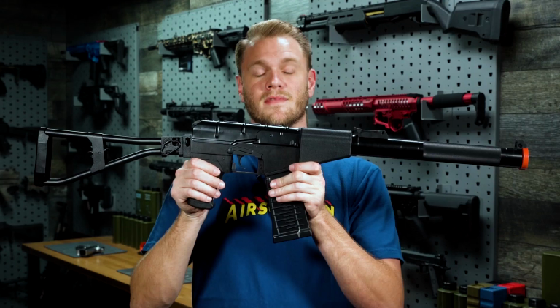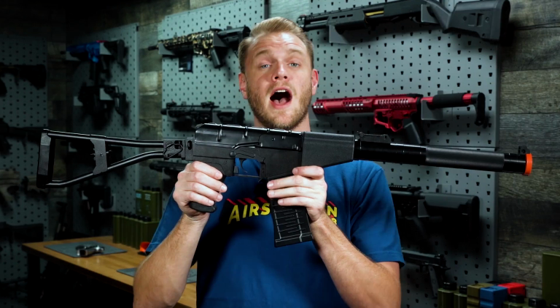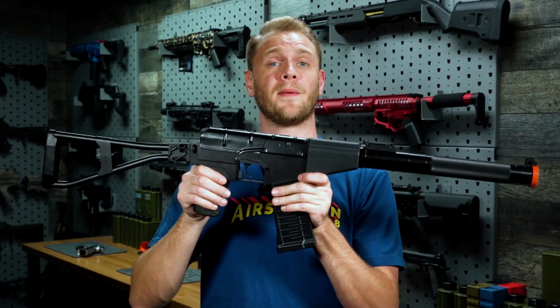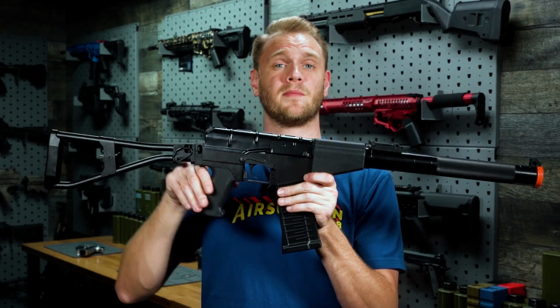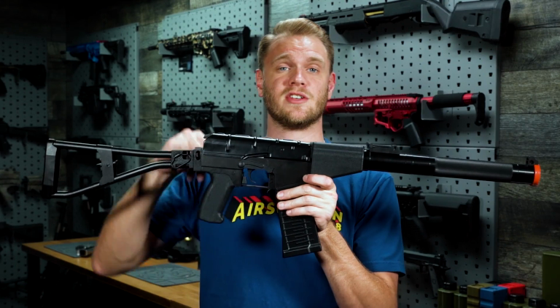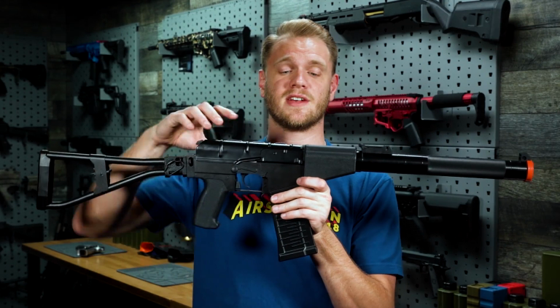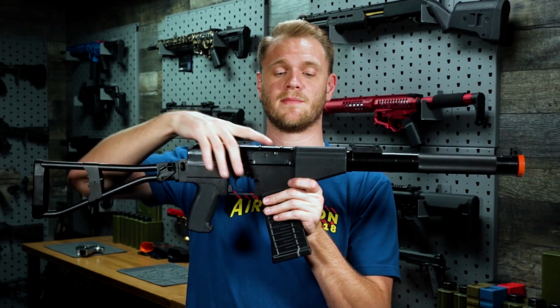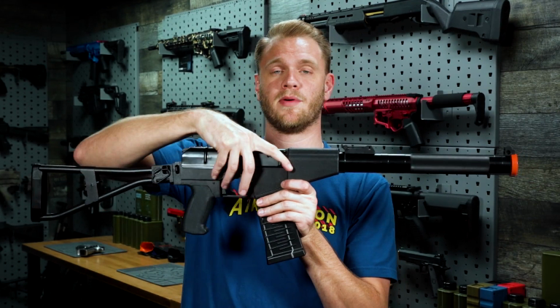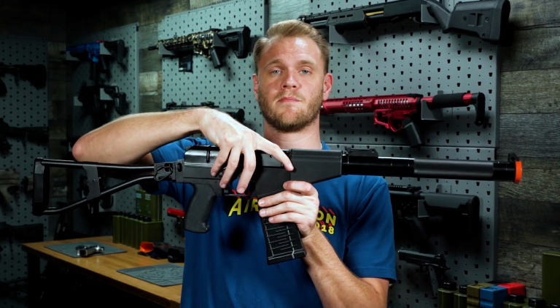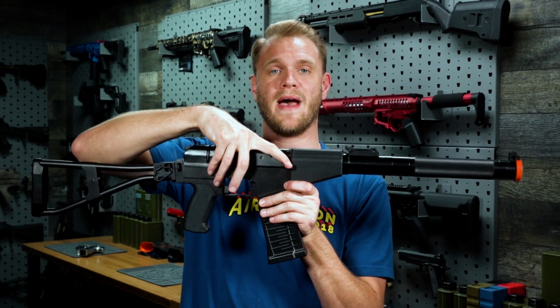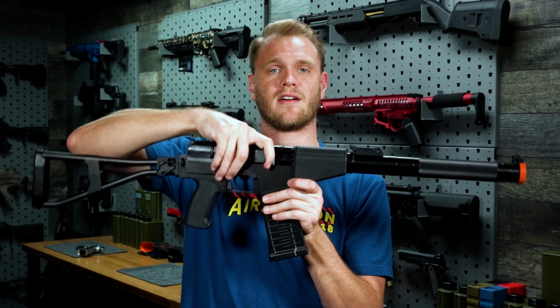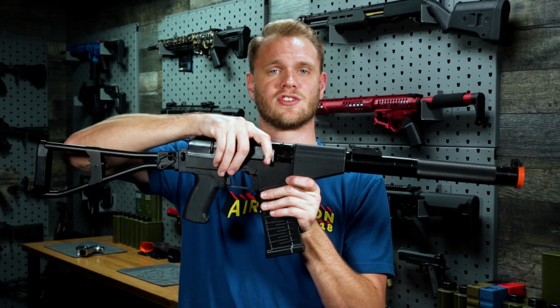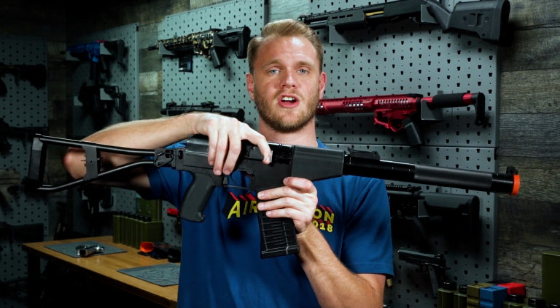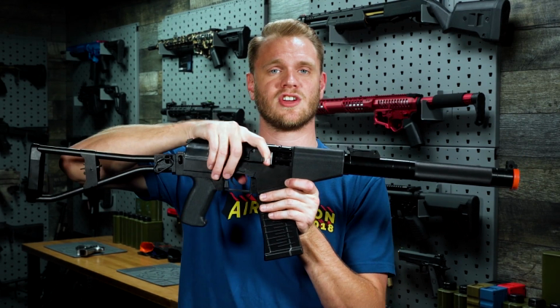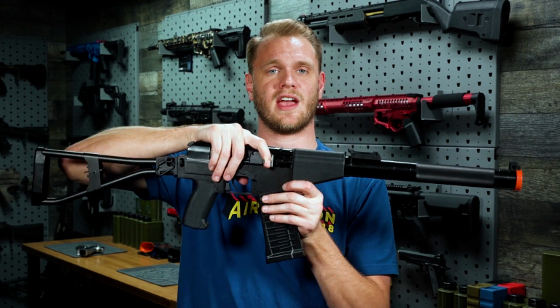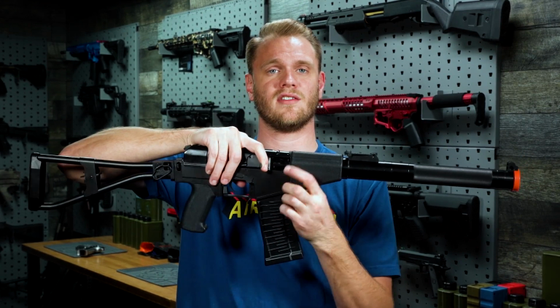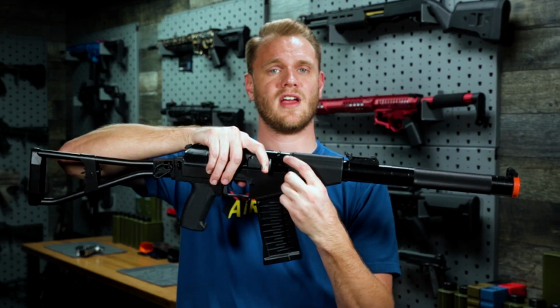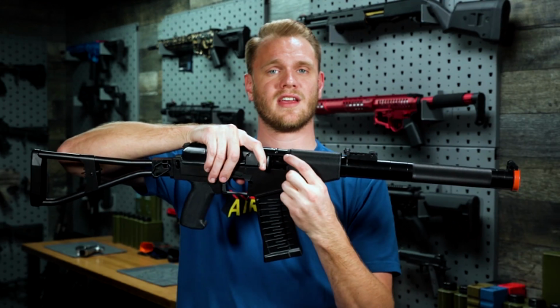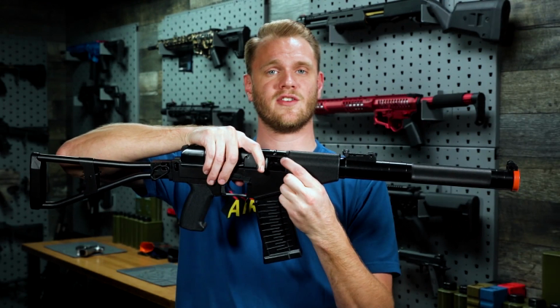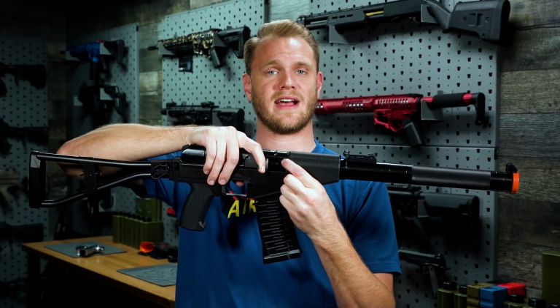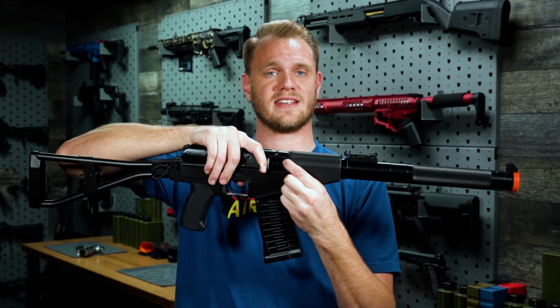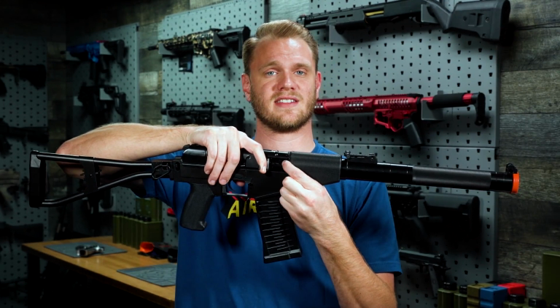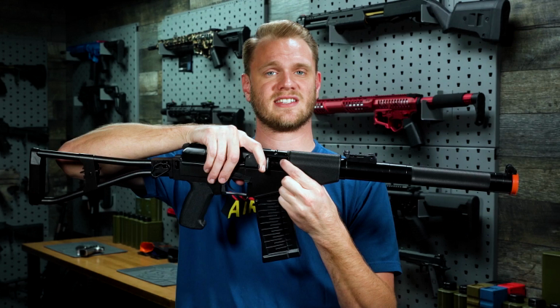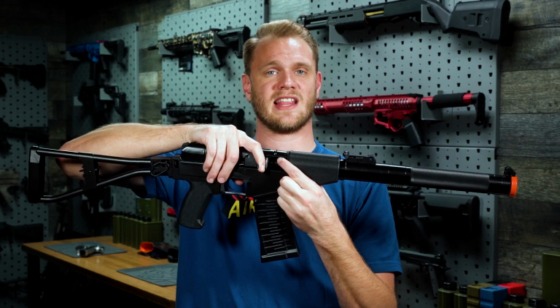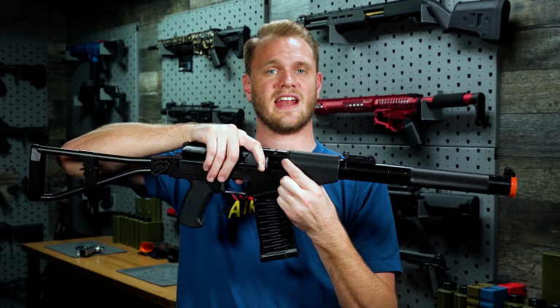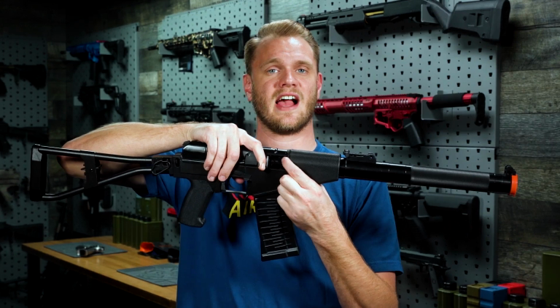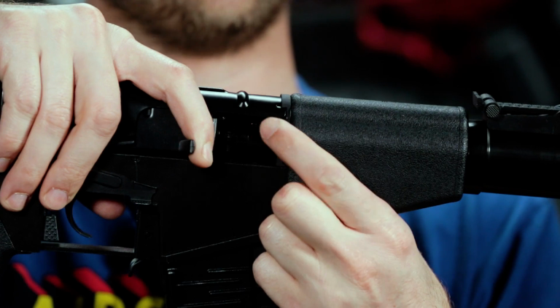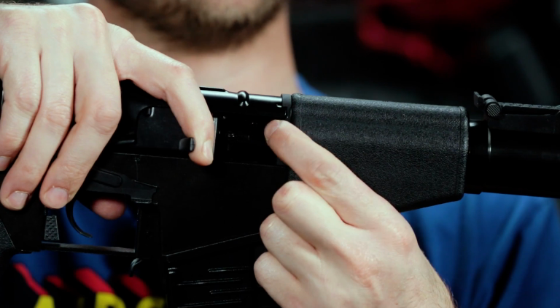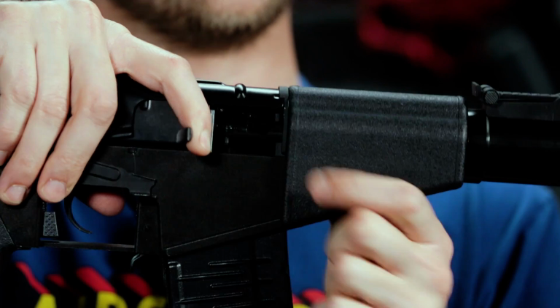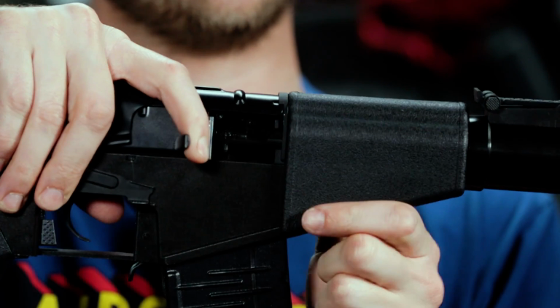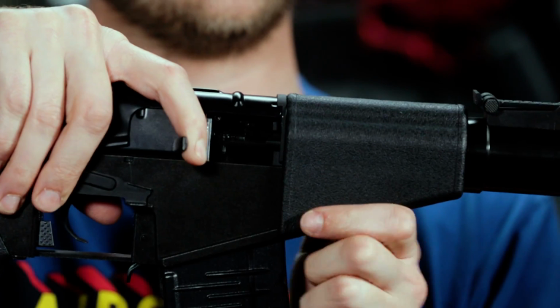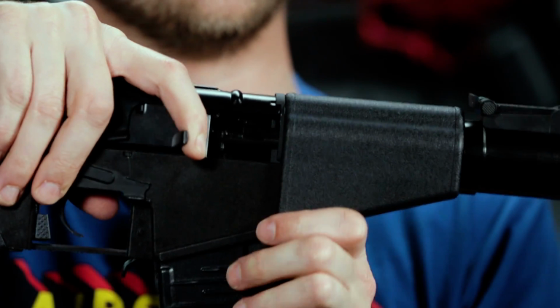The hop-up can be adjusted by pulling back on the charging handle, giving you access to the sliding hop-up adjustment here.